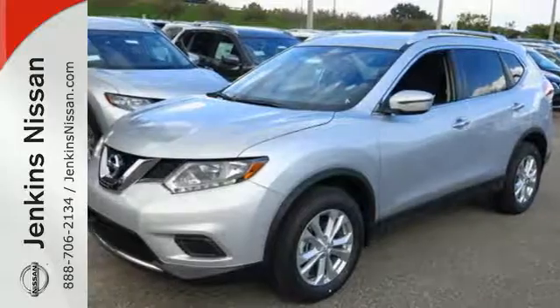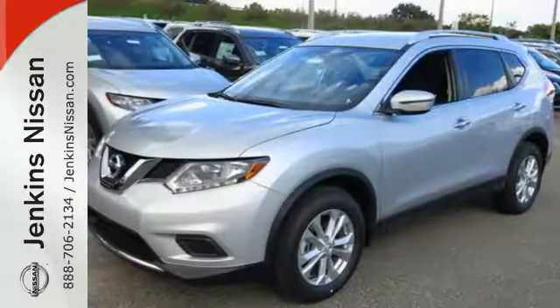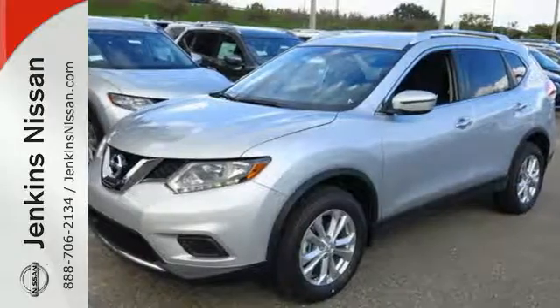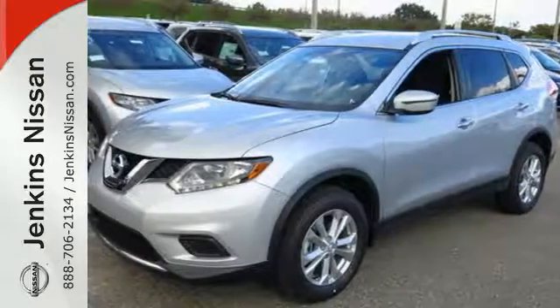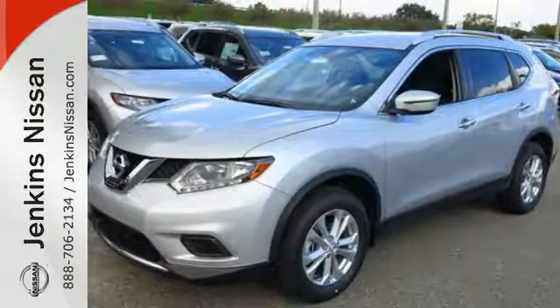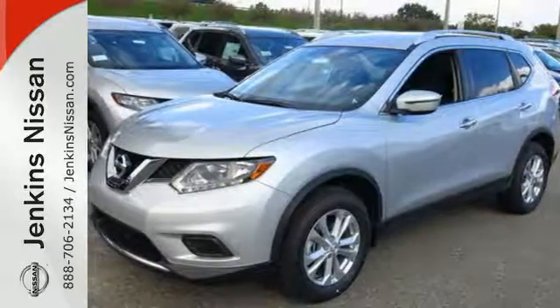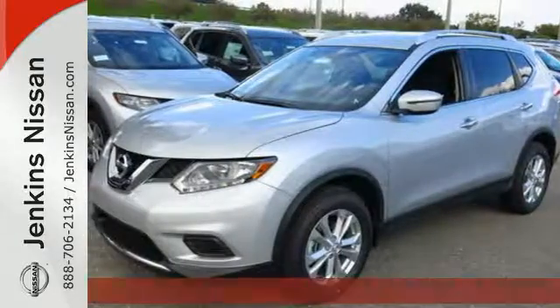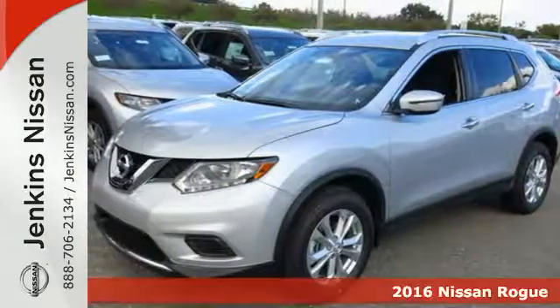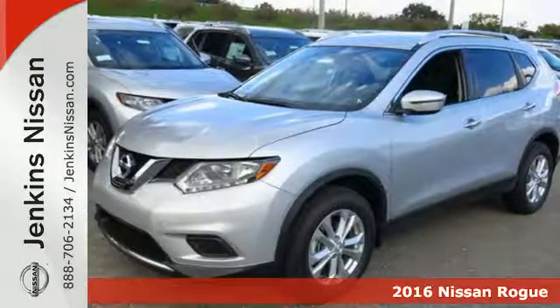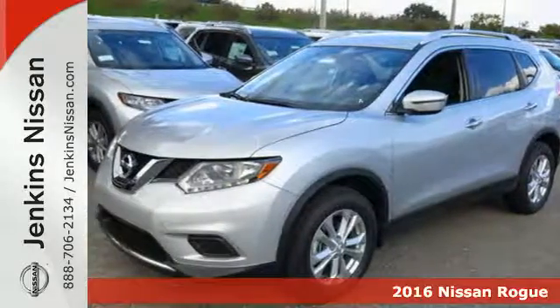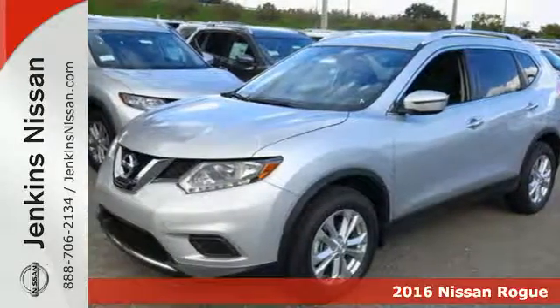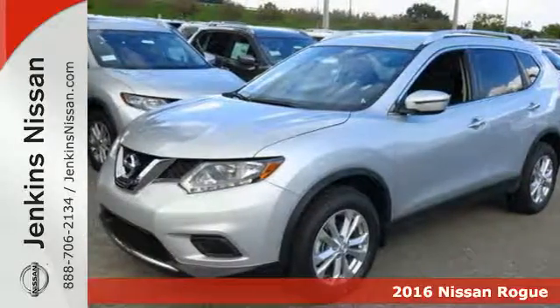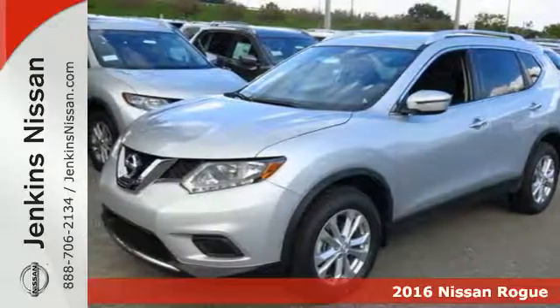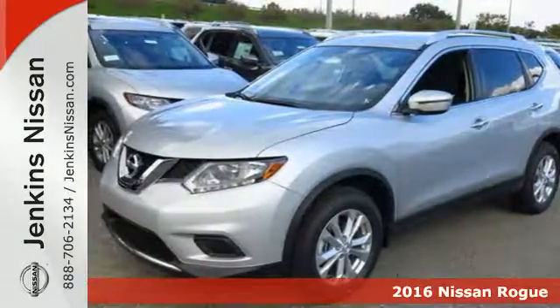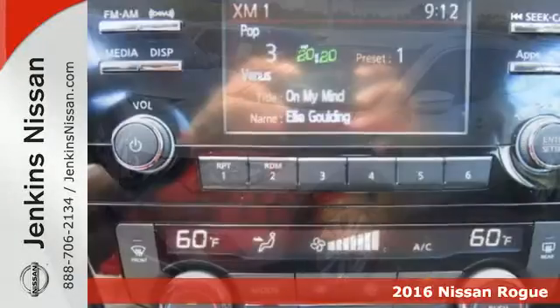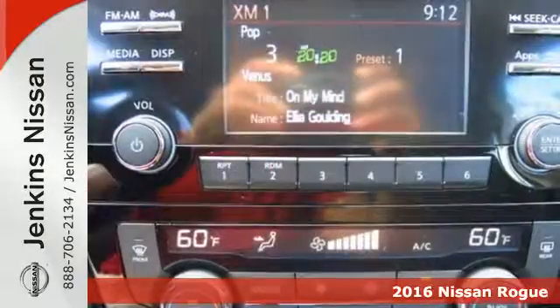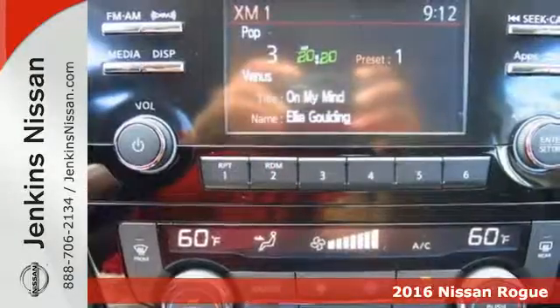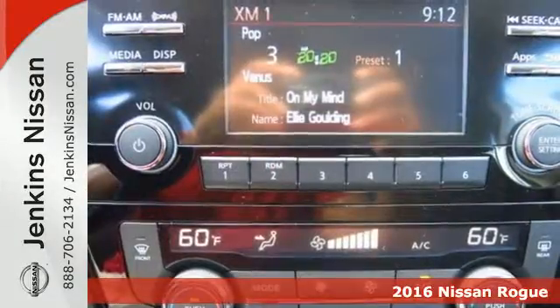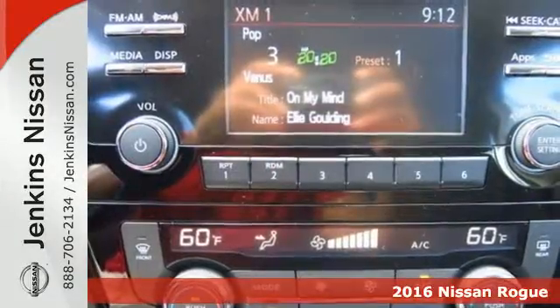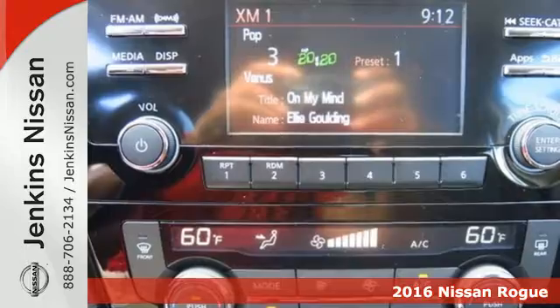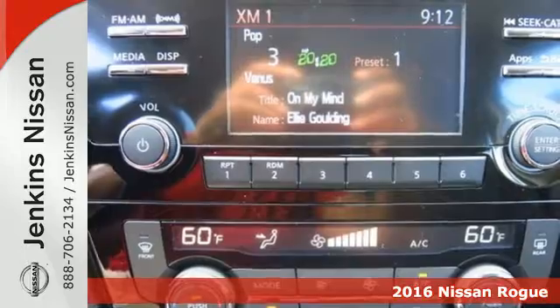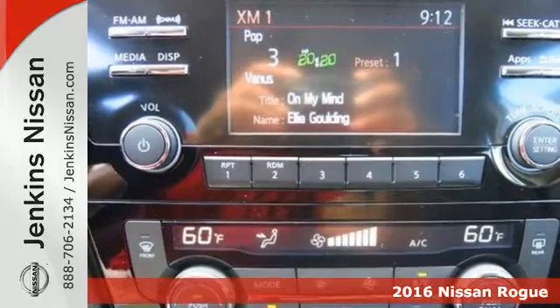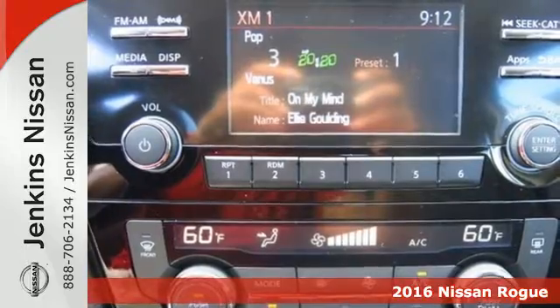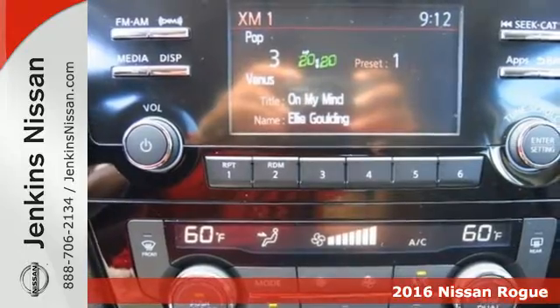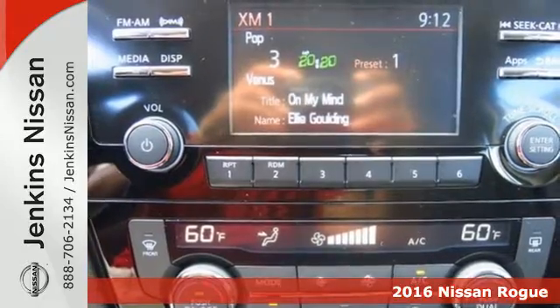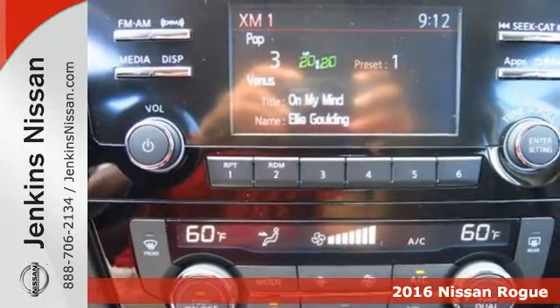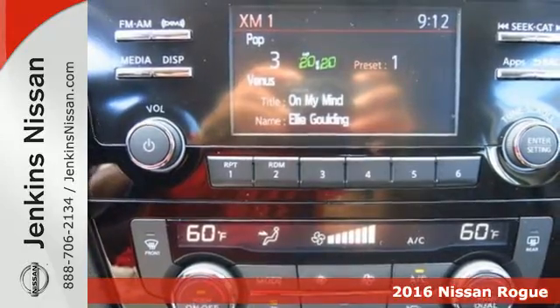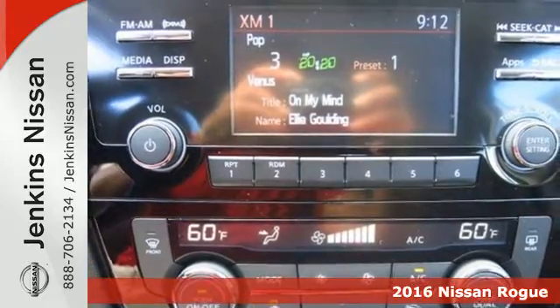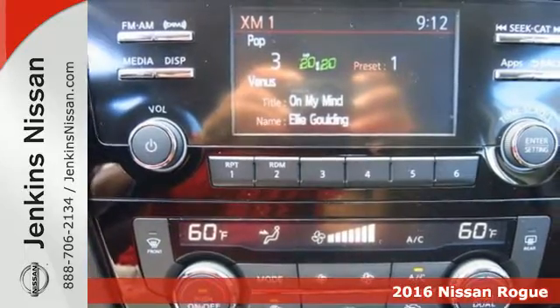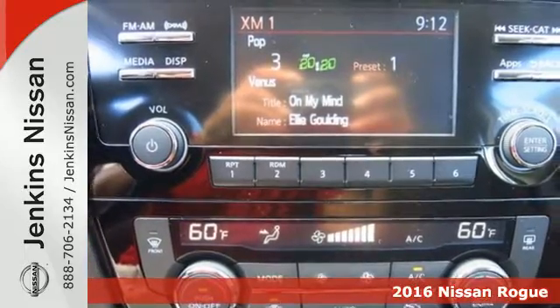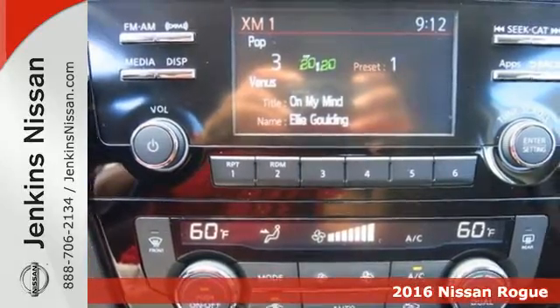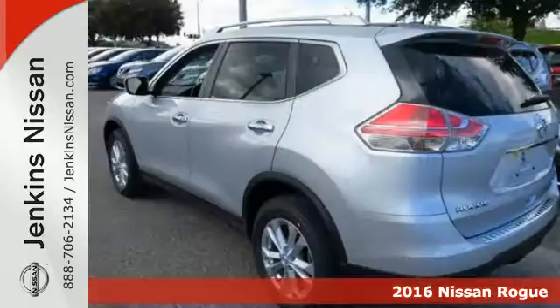Here's a 2016 Nissan Rogue. This crossover is a wake-up call for the streets with its bold look and expansive interior.